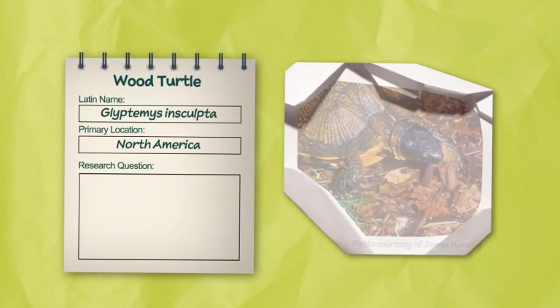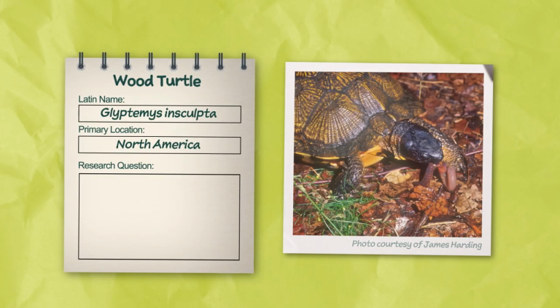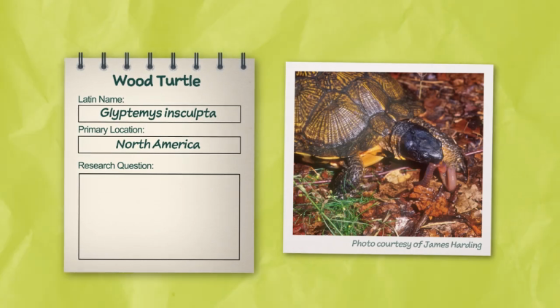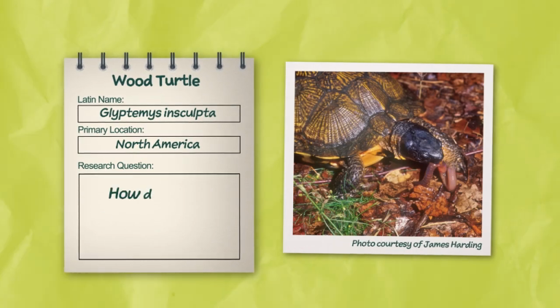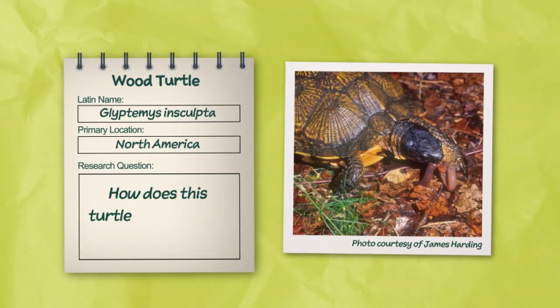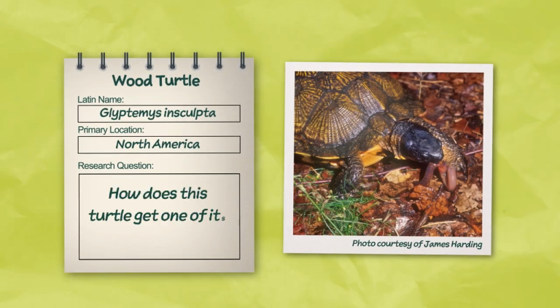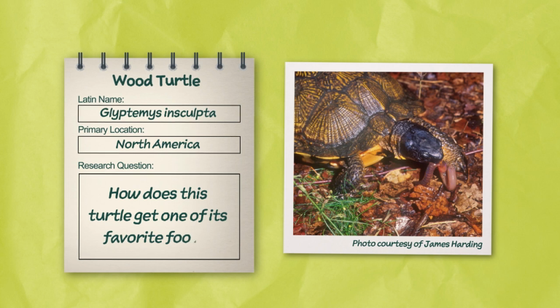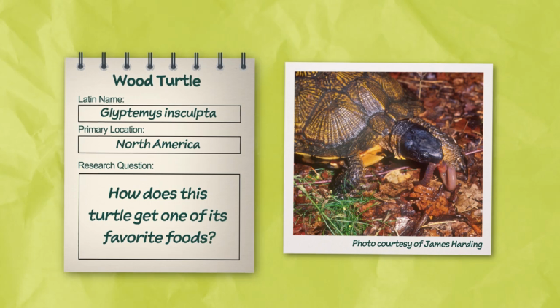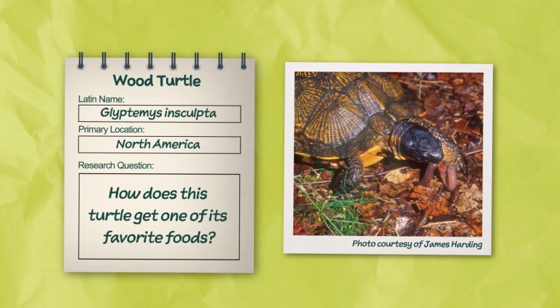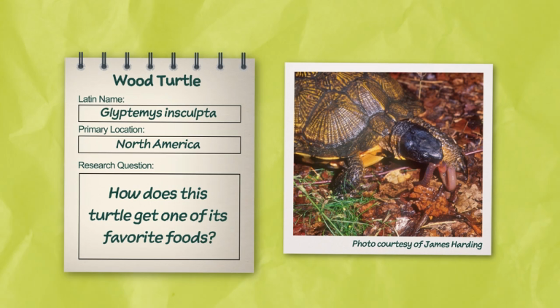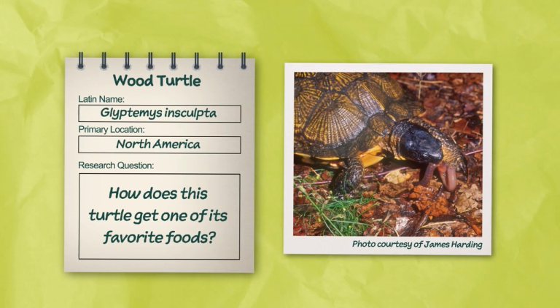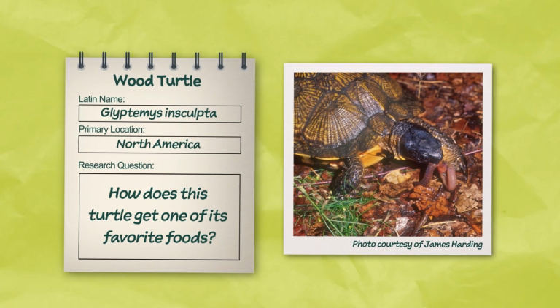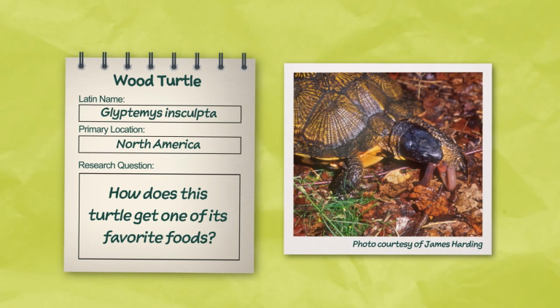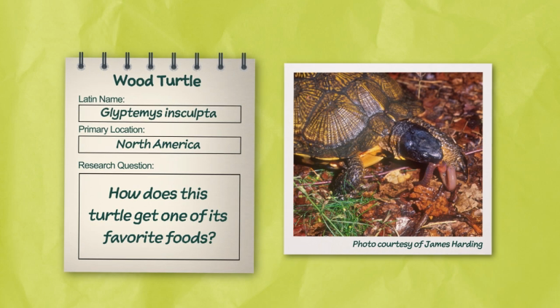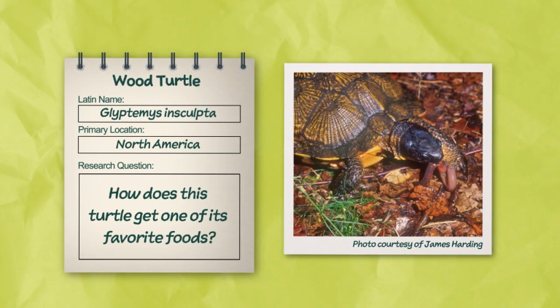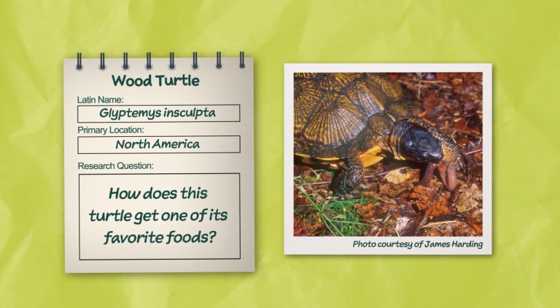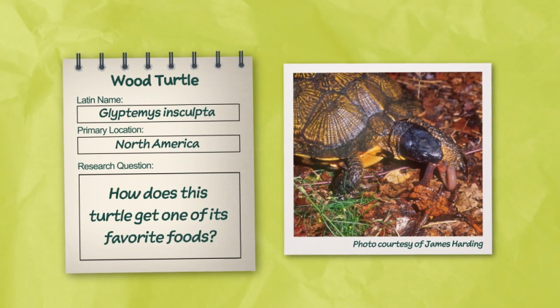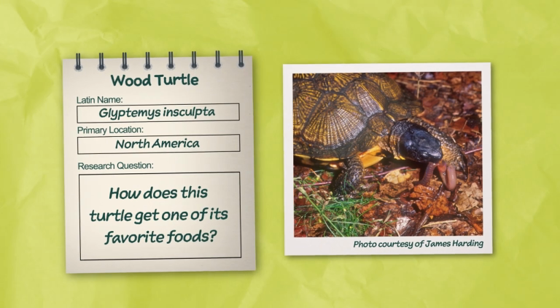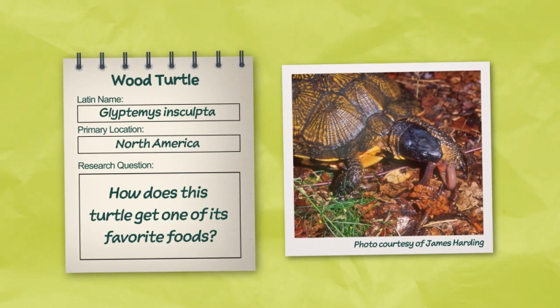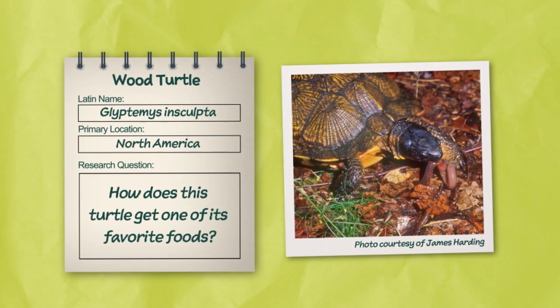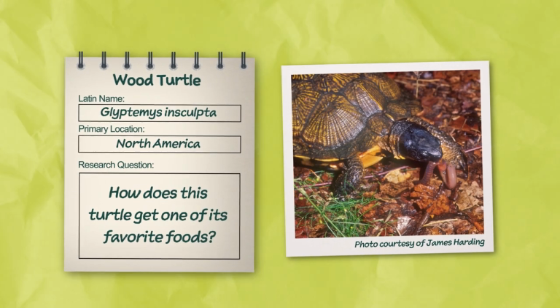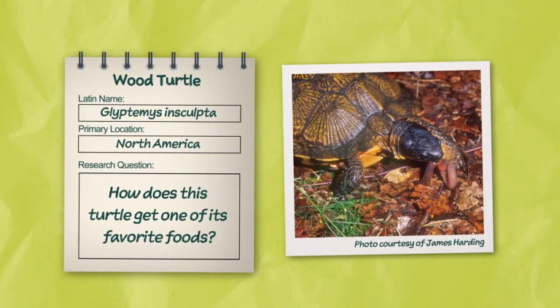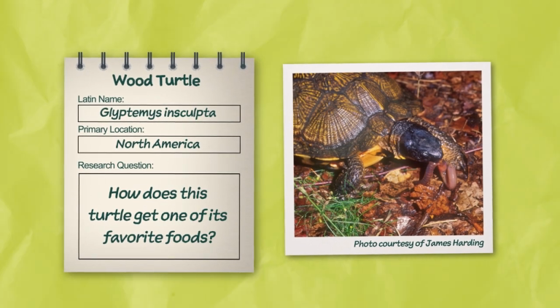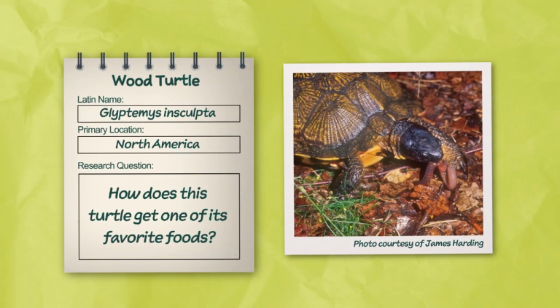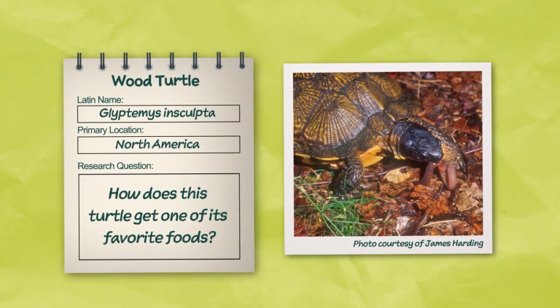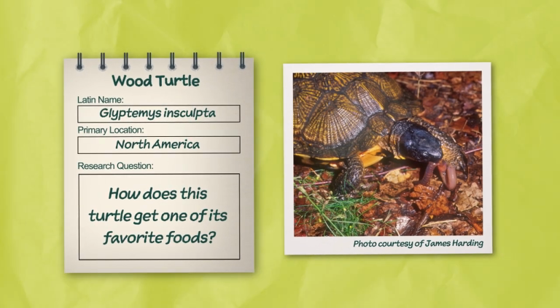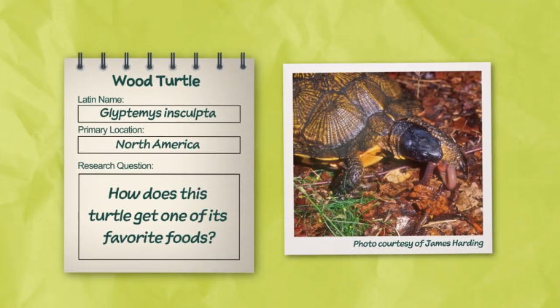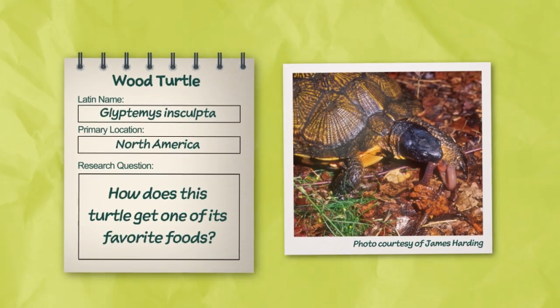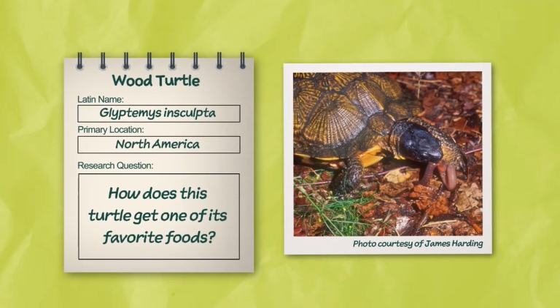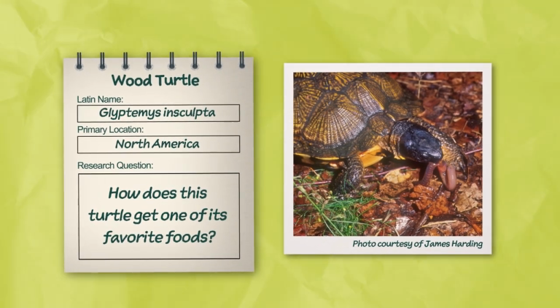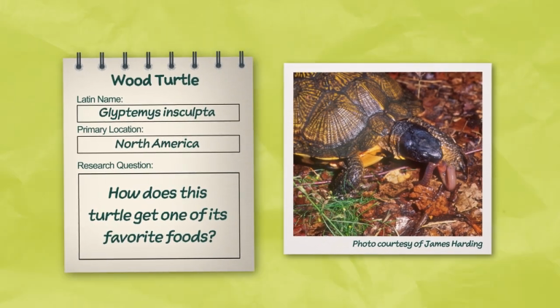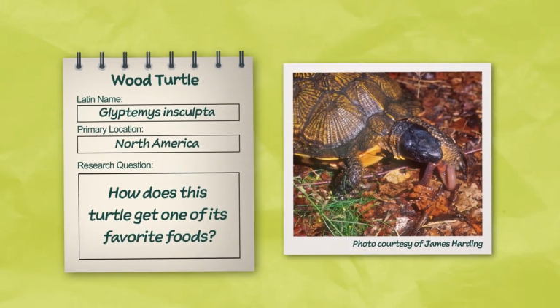Today's research question: how does this turtle get one of its favorite foods? Let's explore.